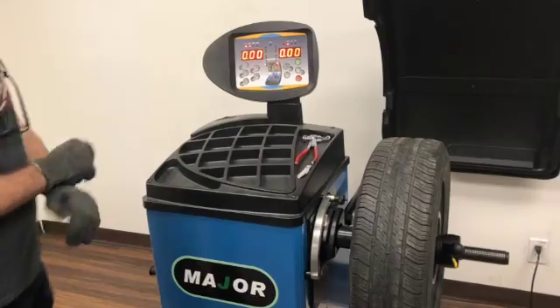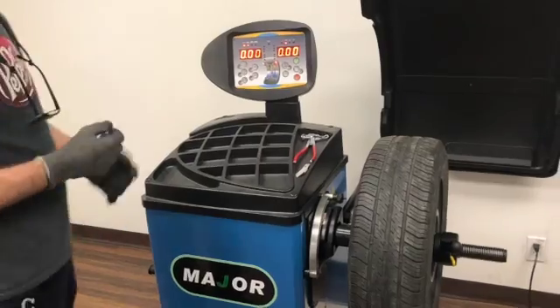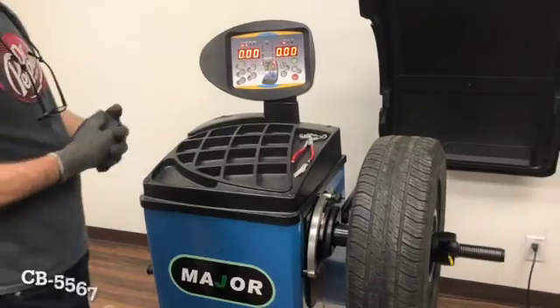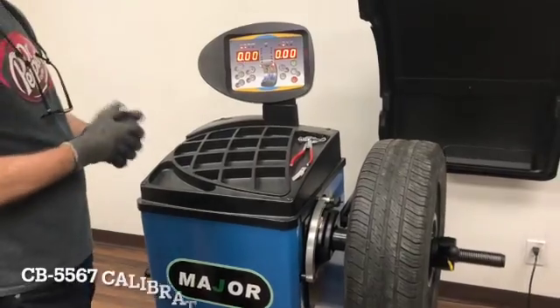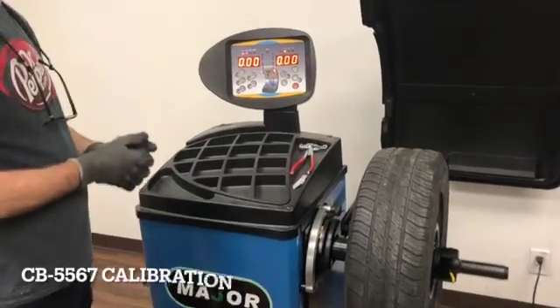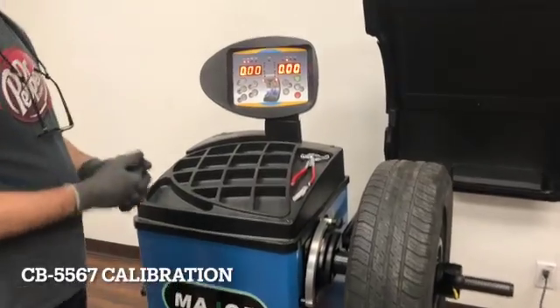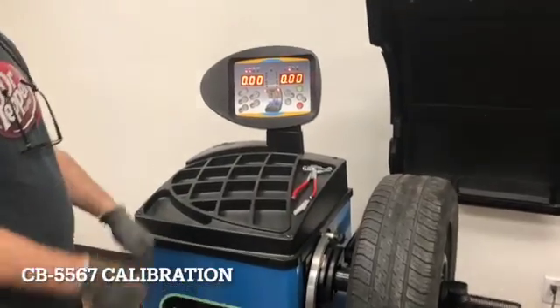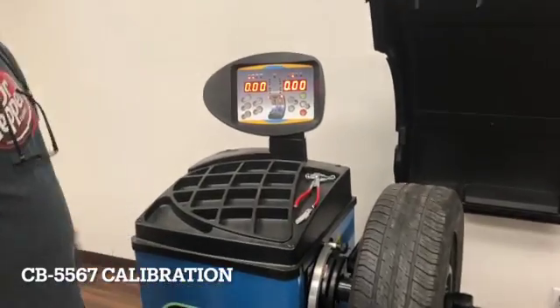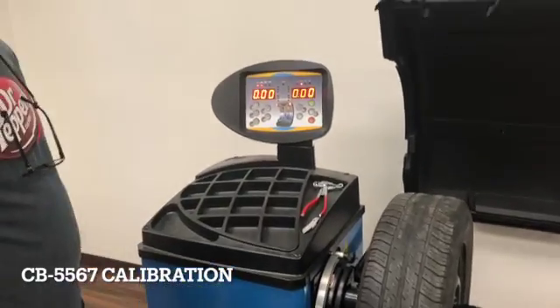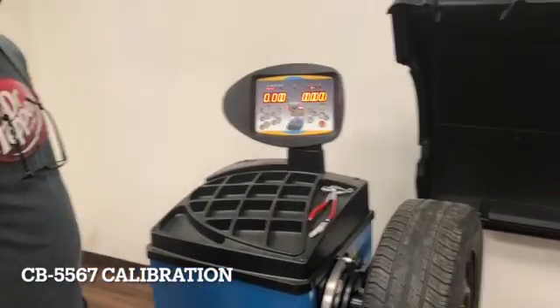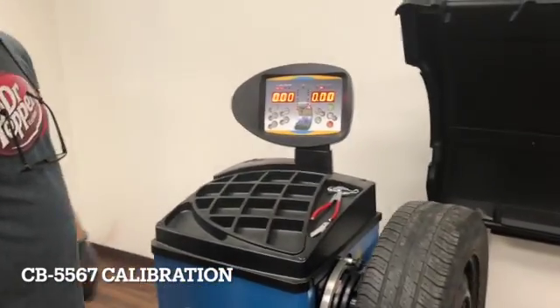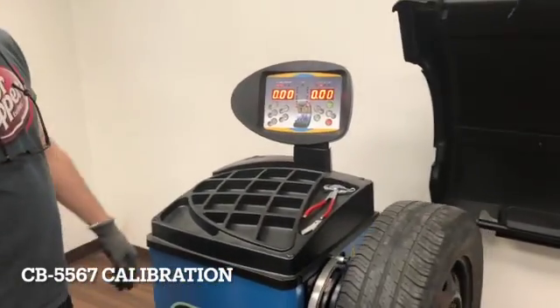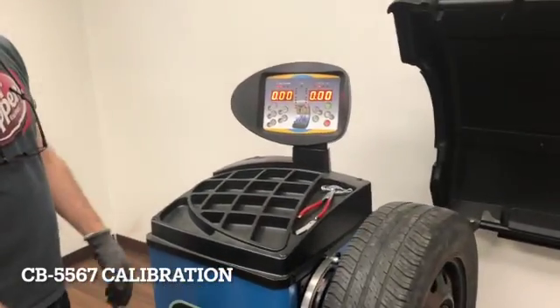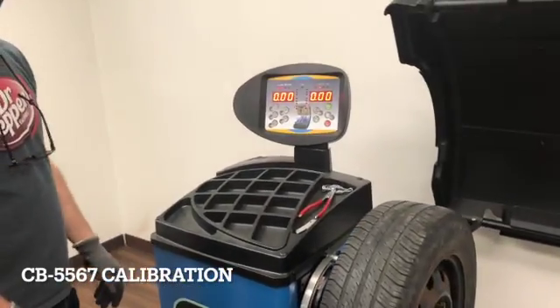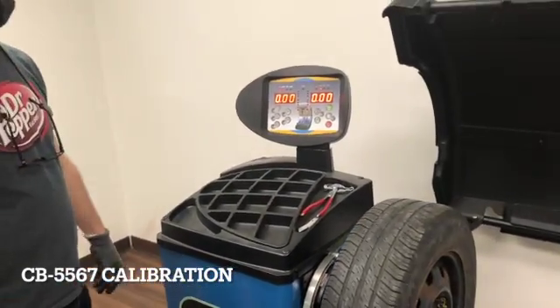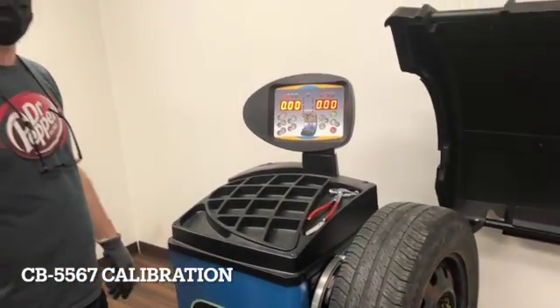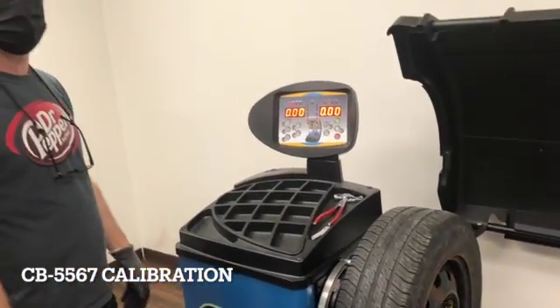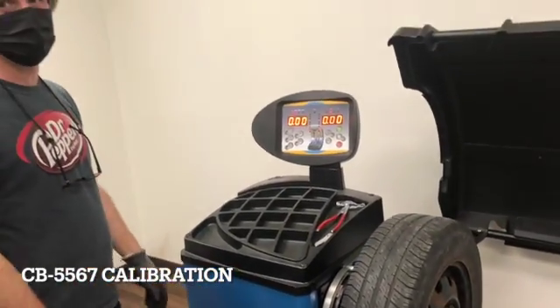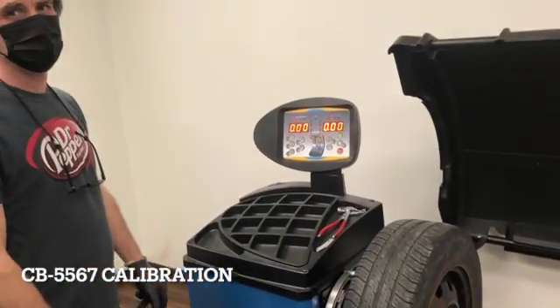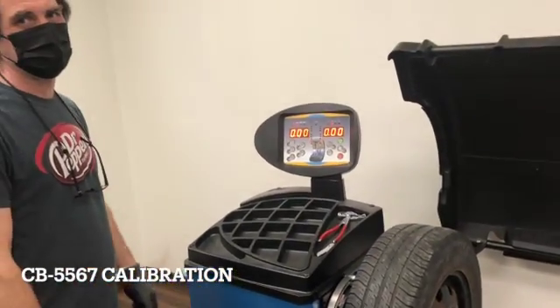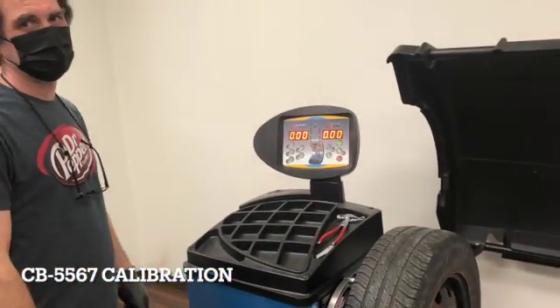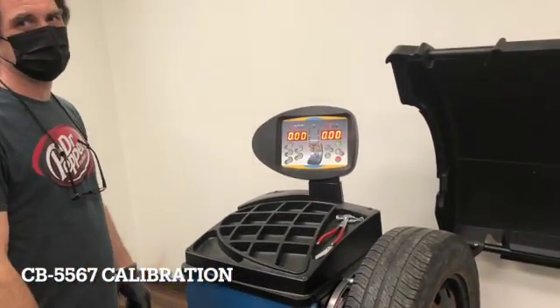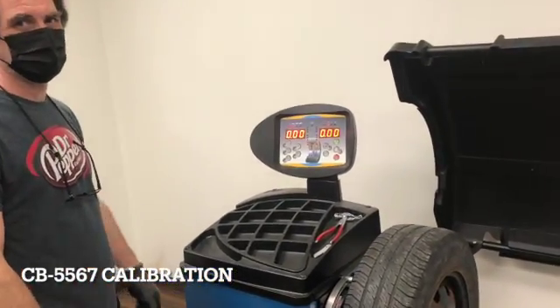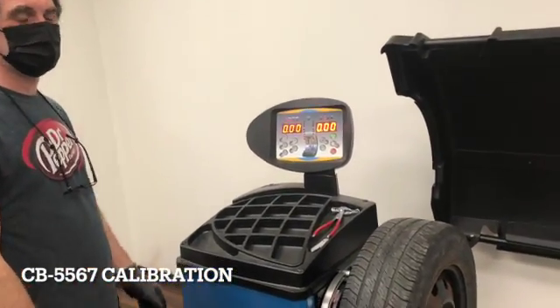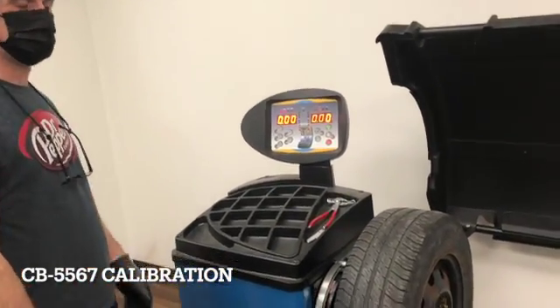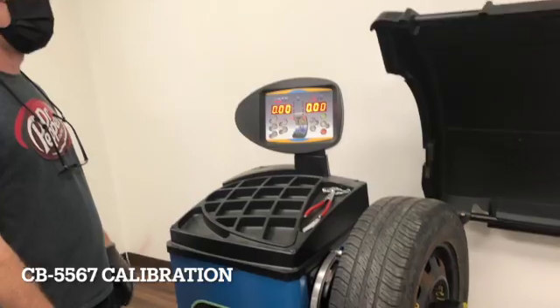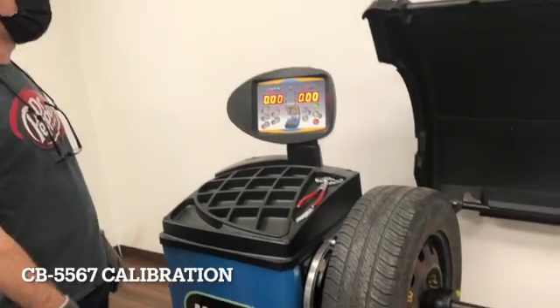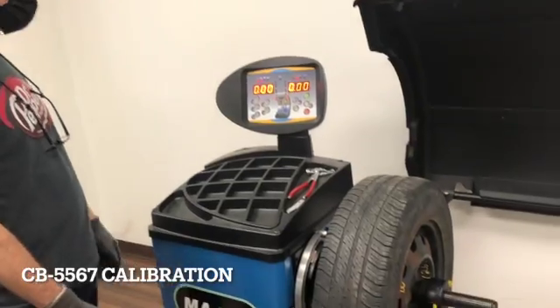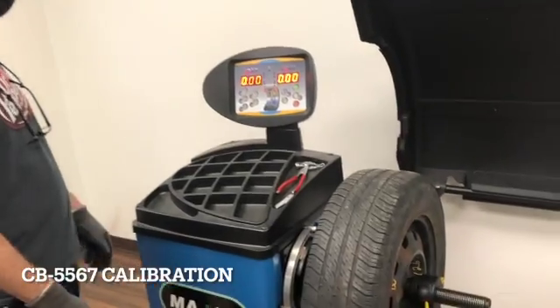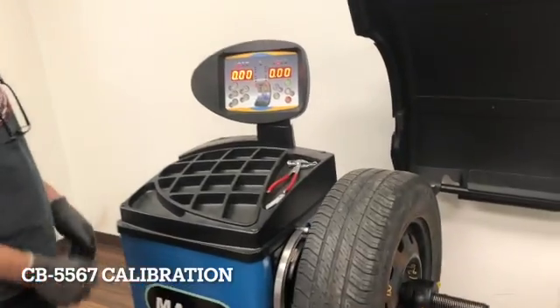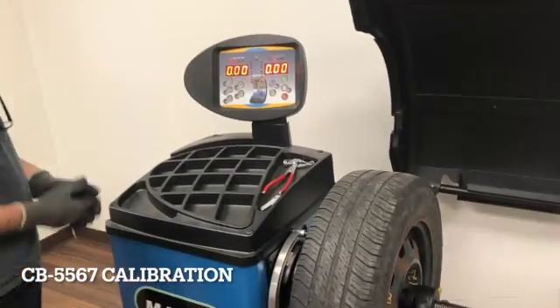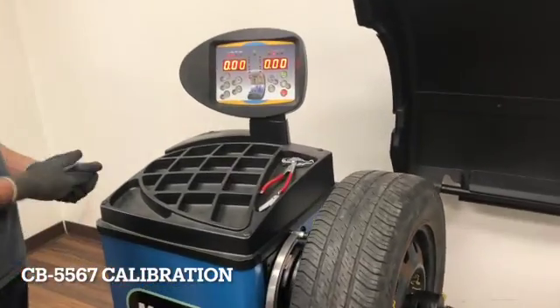Hi, I'm Jim from Major Machines. I'm here to show you how to calibrate the CB-5567 wheel balancer.